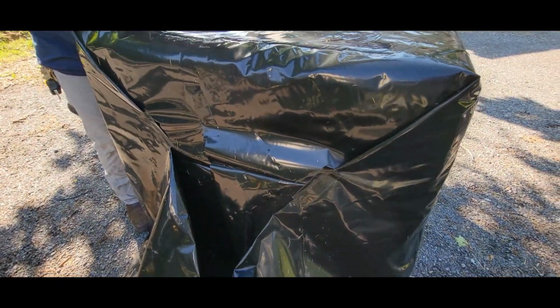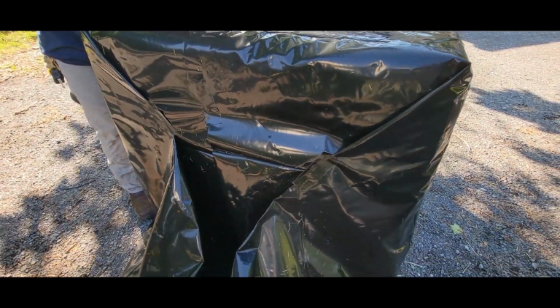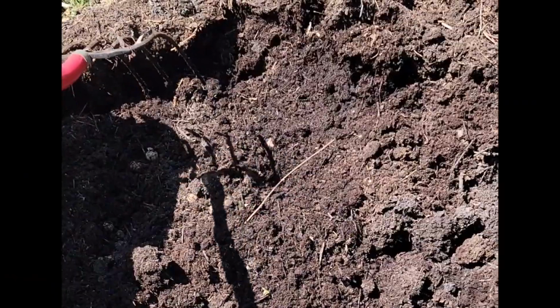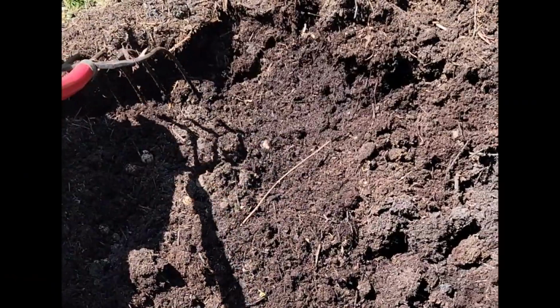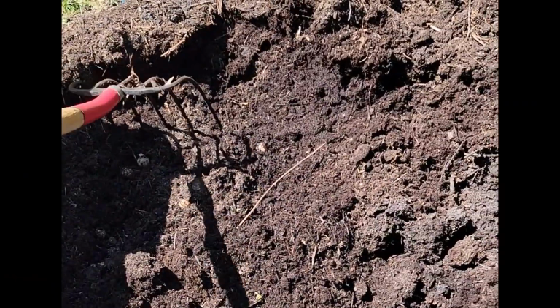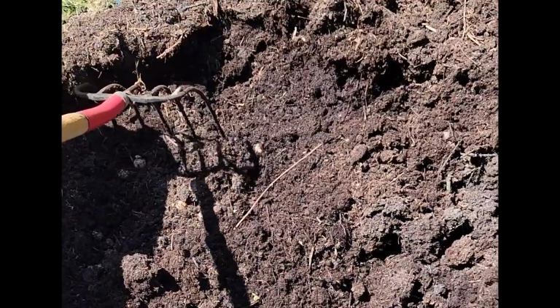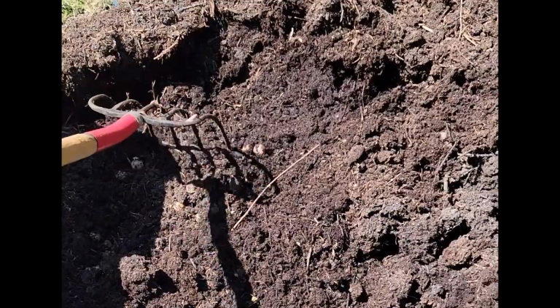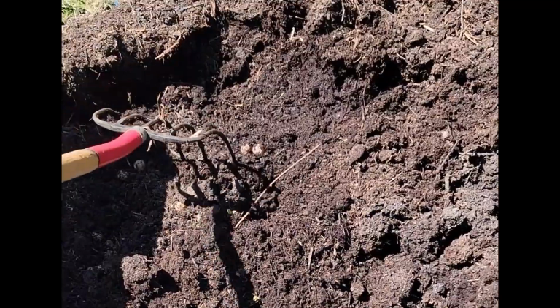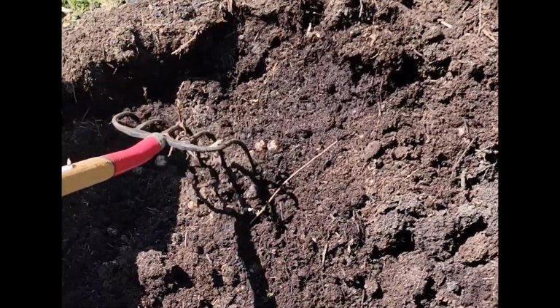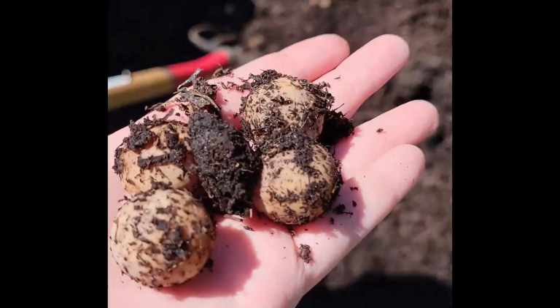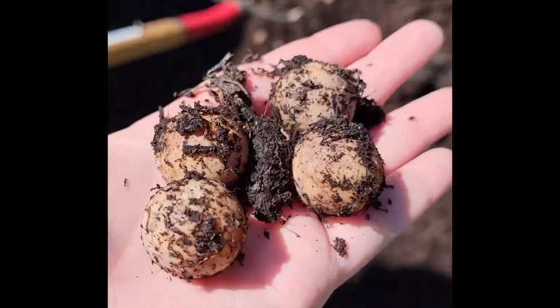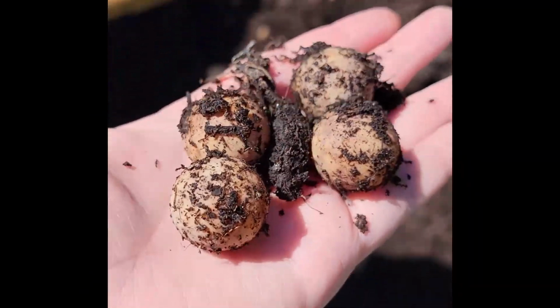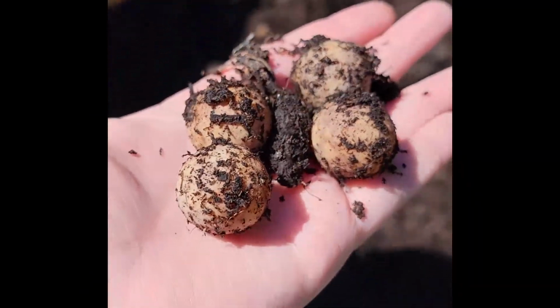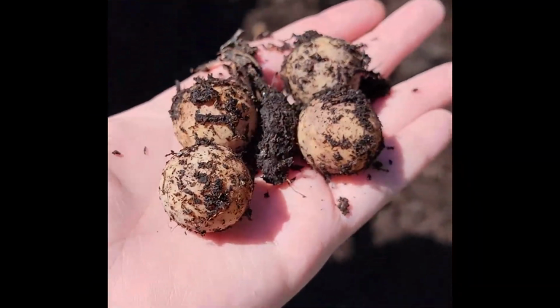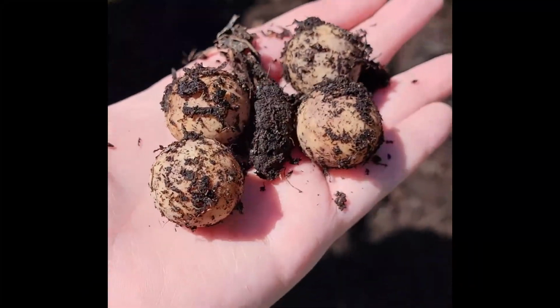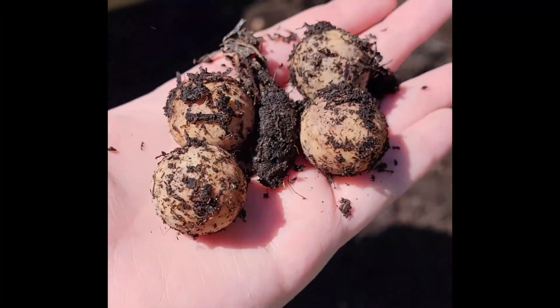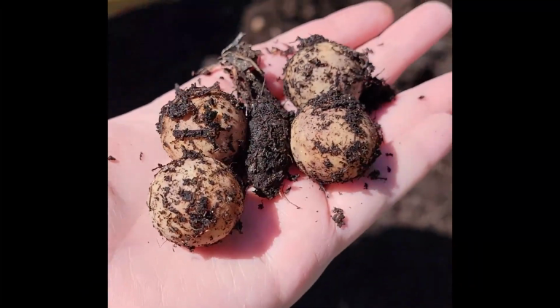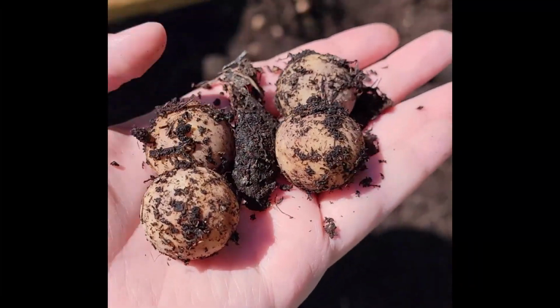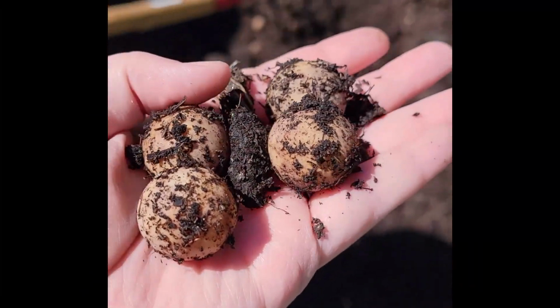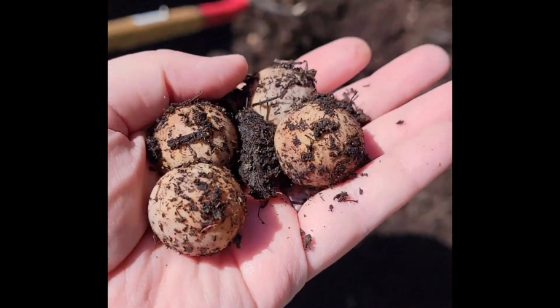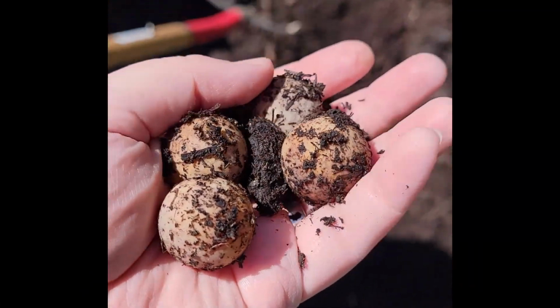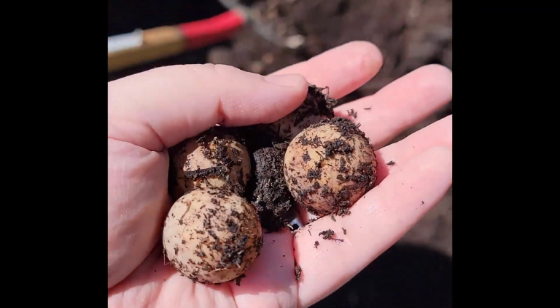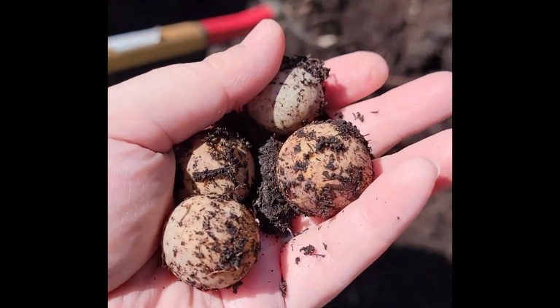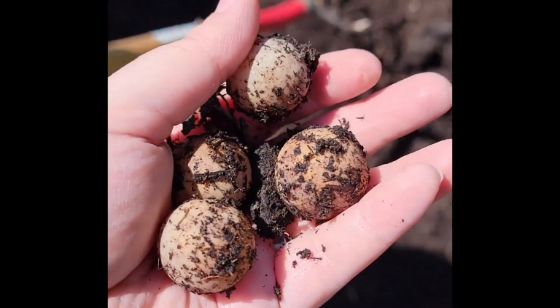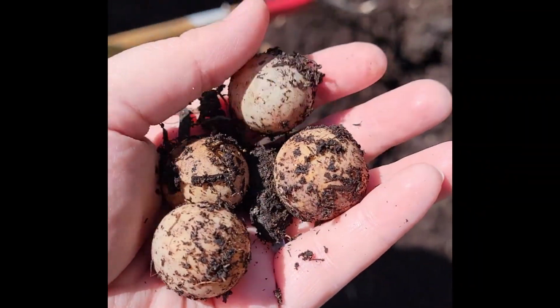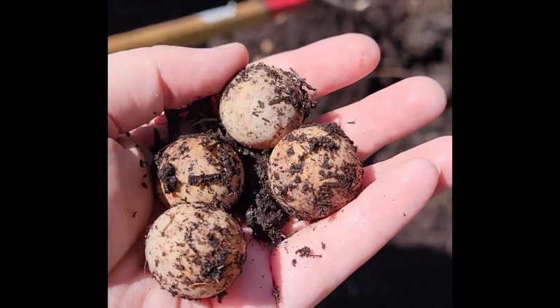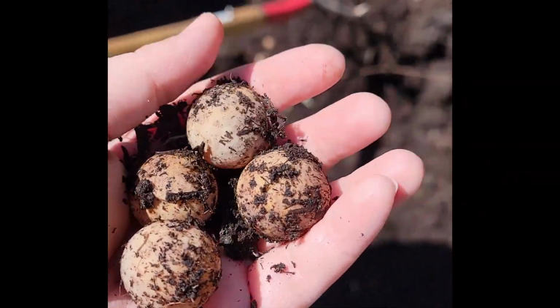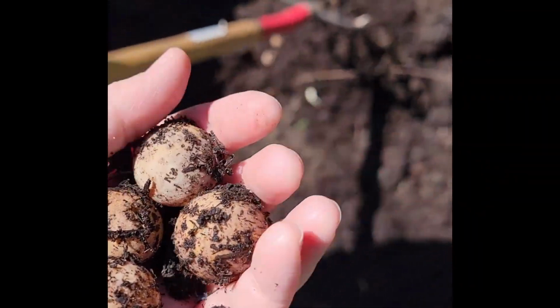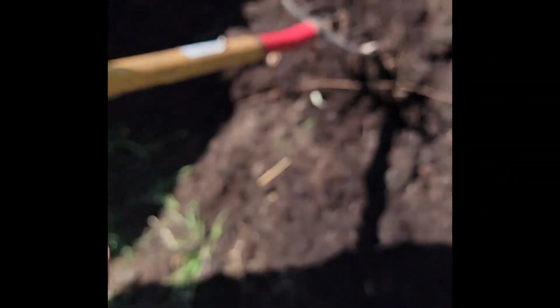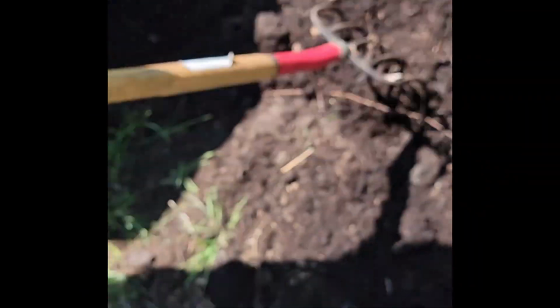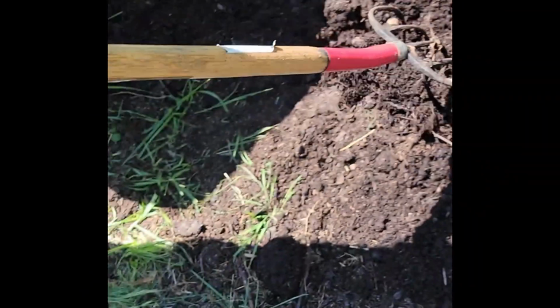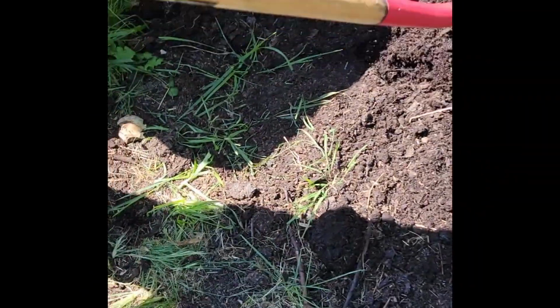We also found some snapping turtle eggs in our garden that we decided to relocate to keep them out of our immediate area.